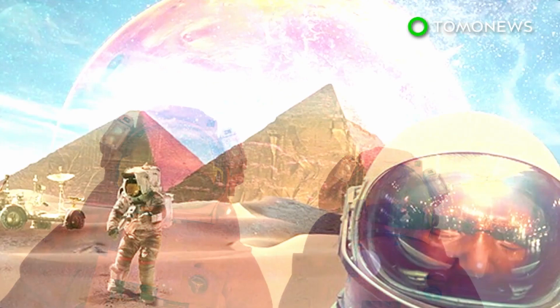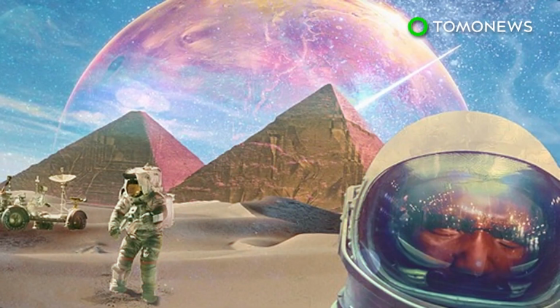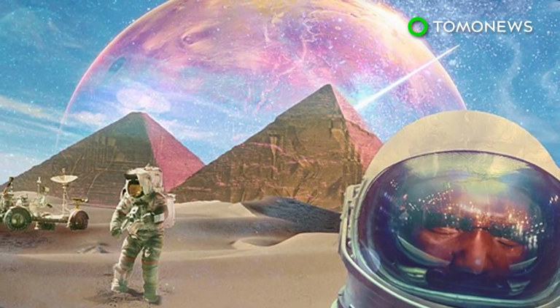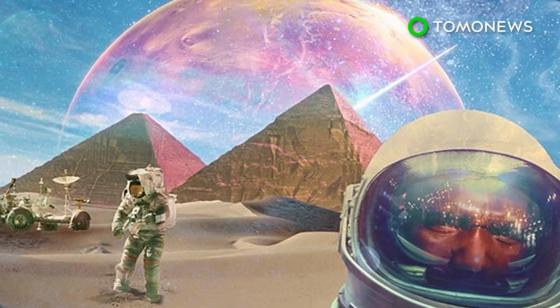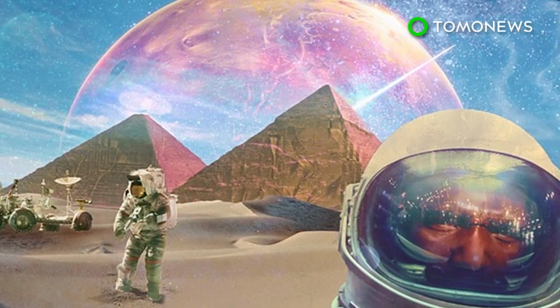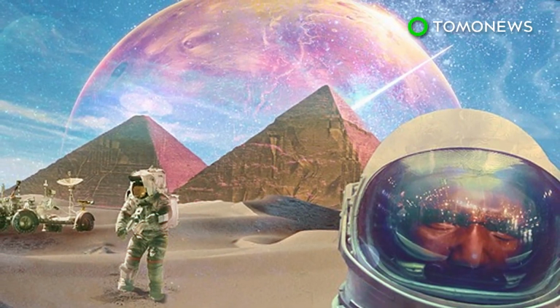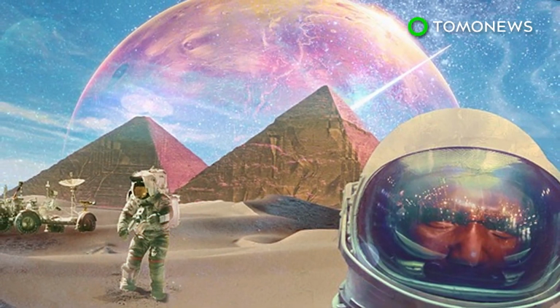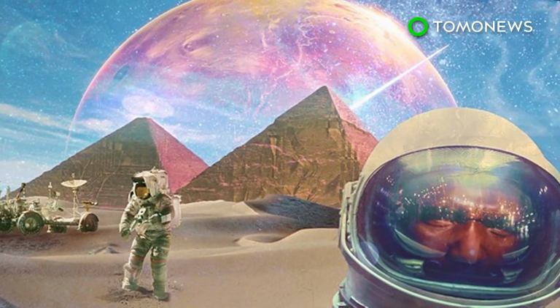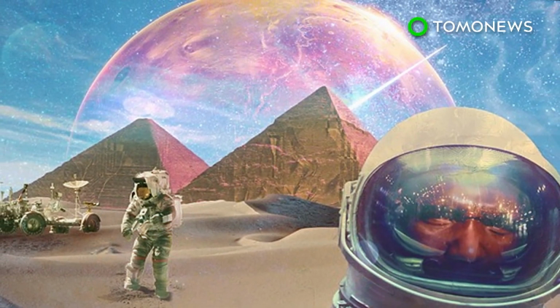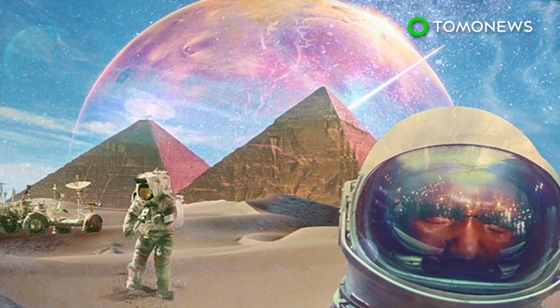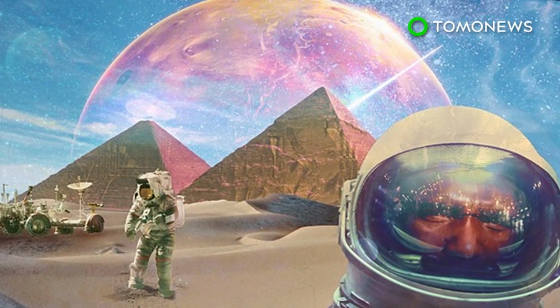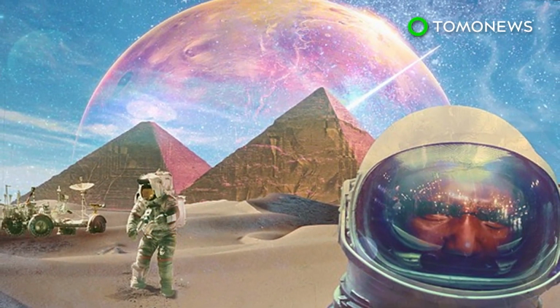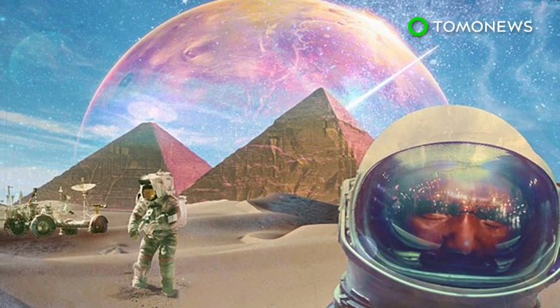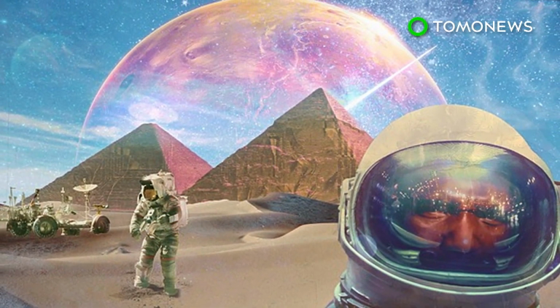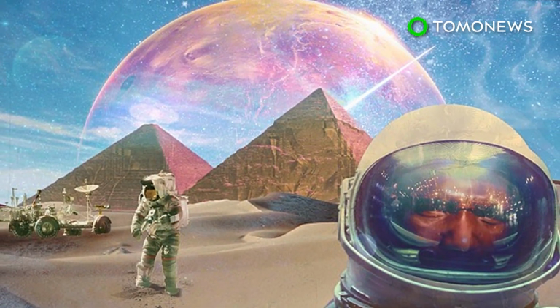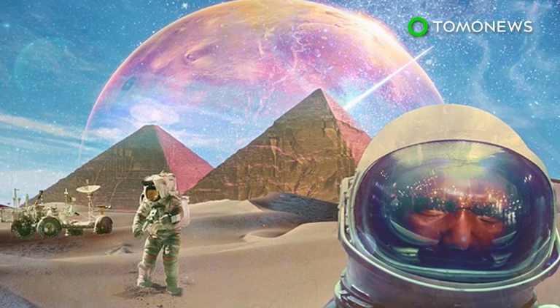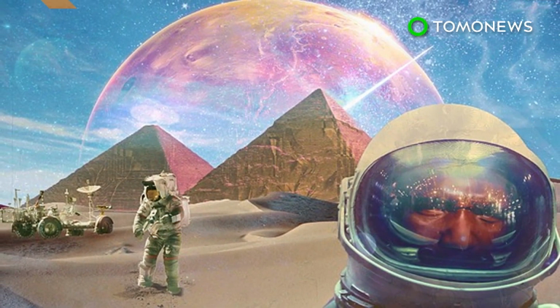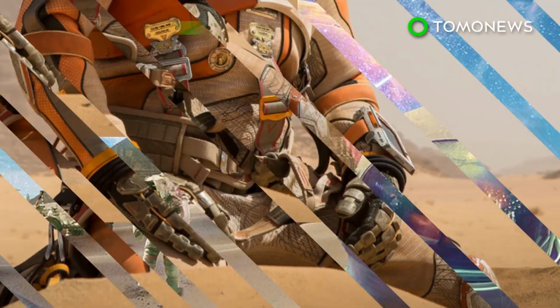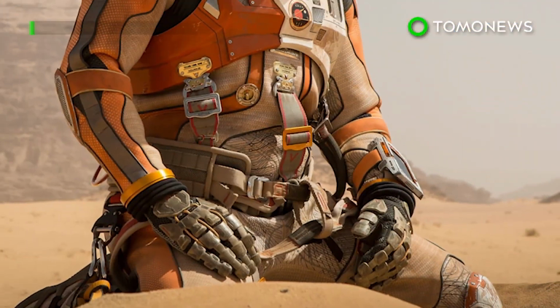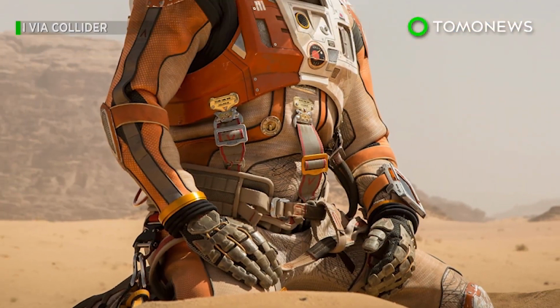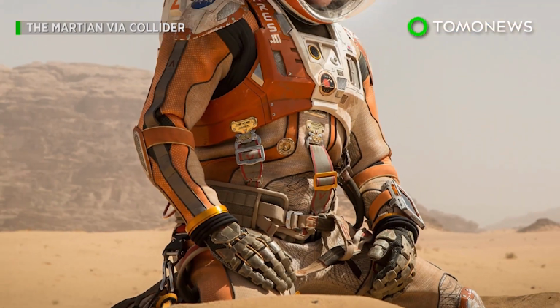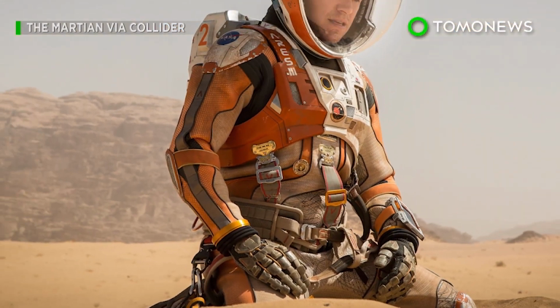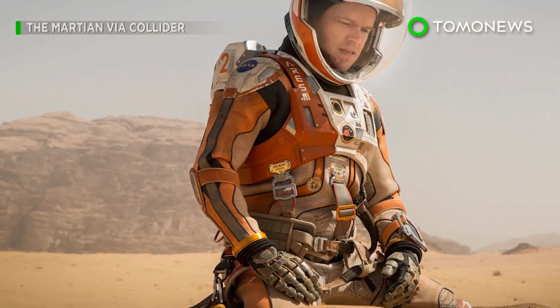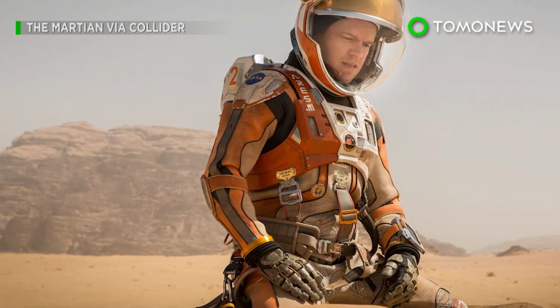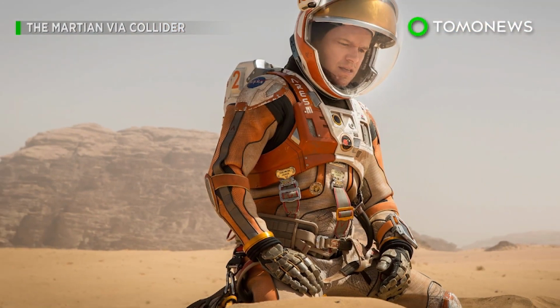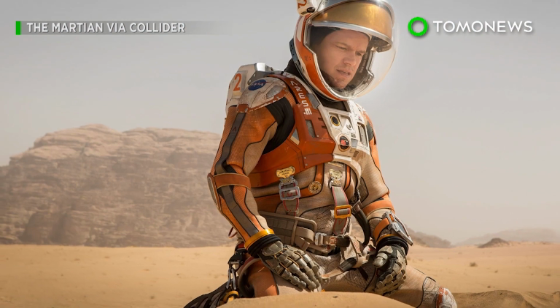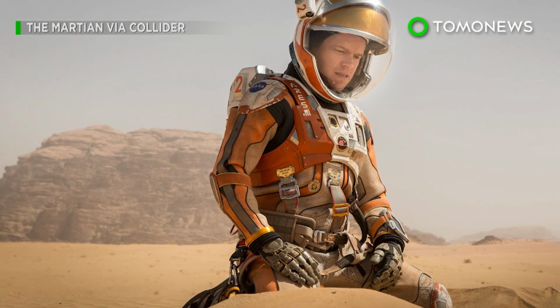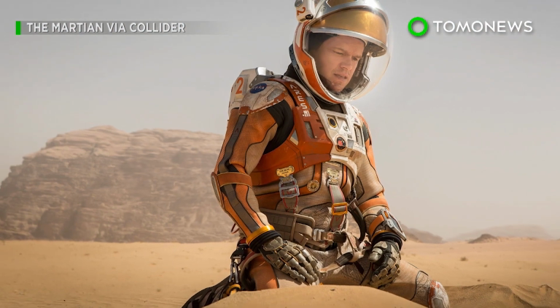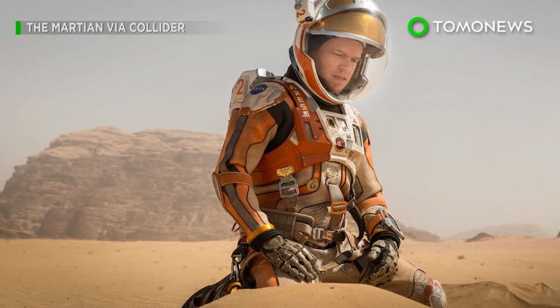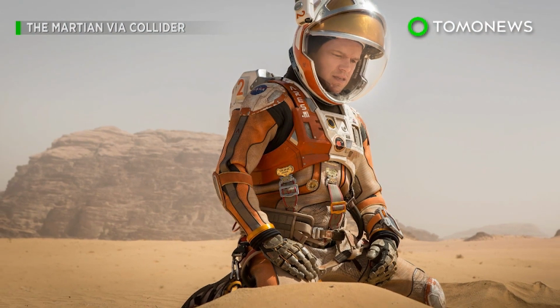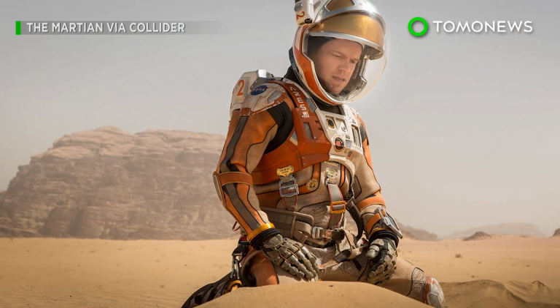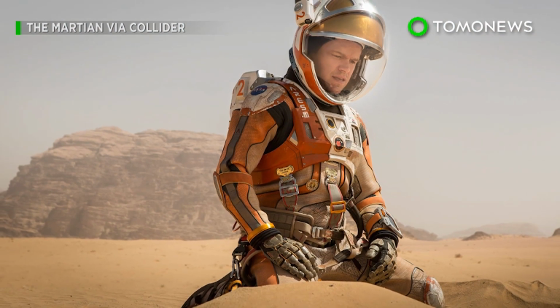But, that being said, it's all speculation for the moment, so it looks like we won't be joining Matt Damon anytime soon.